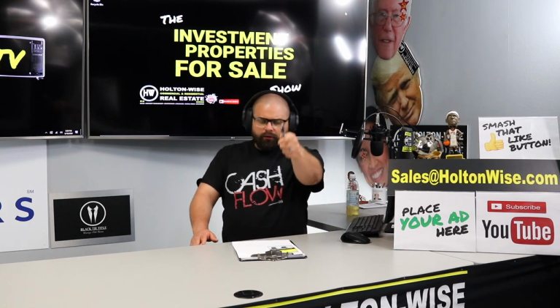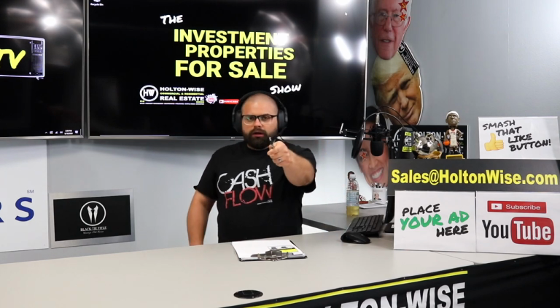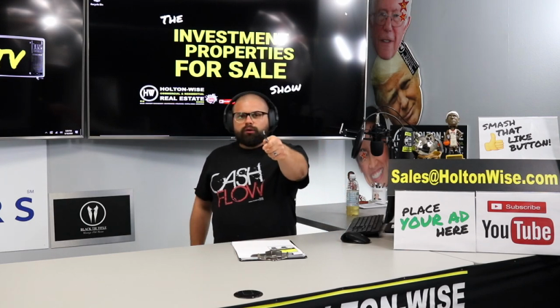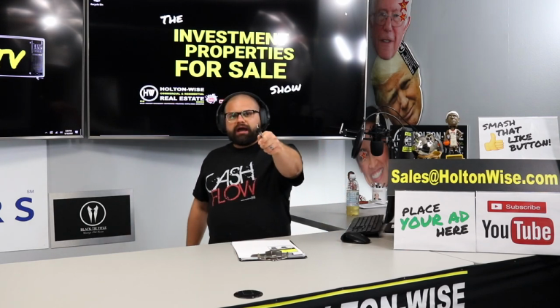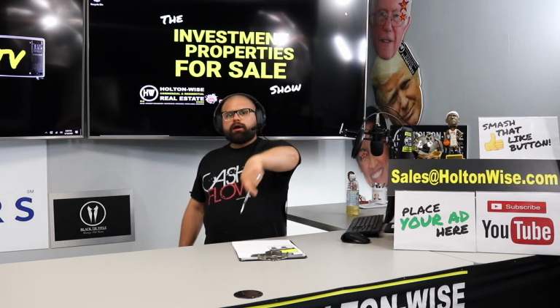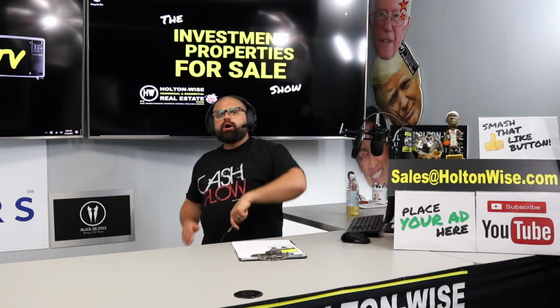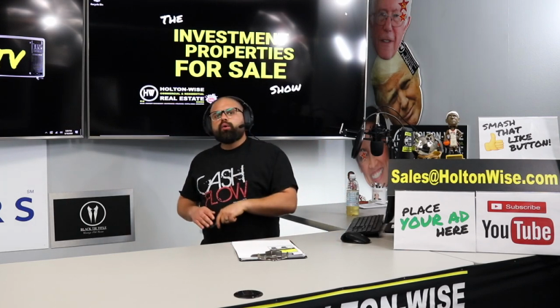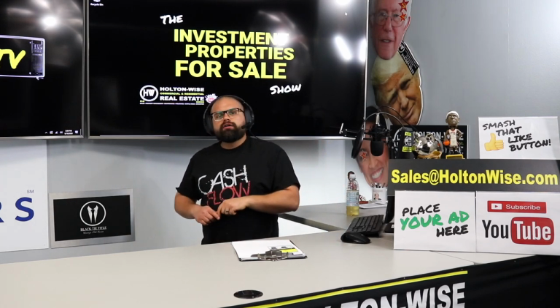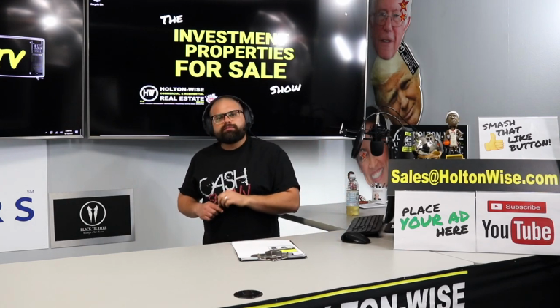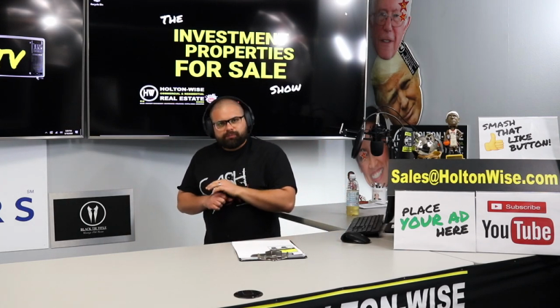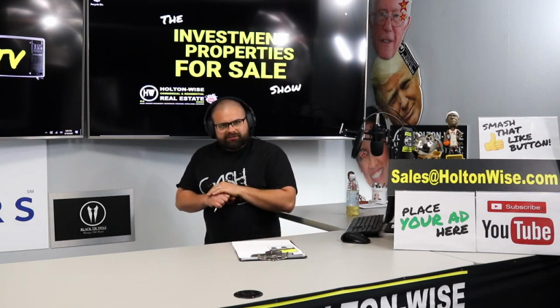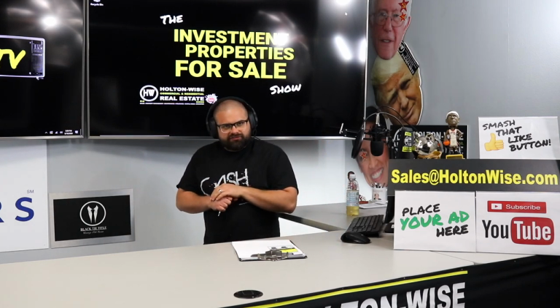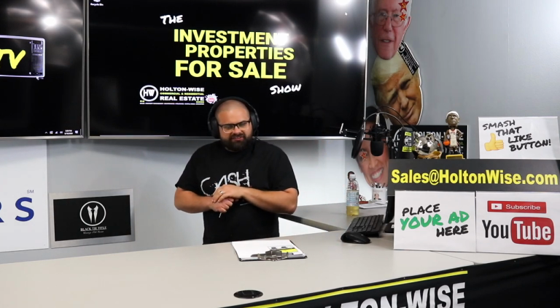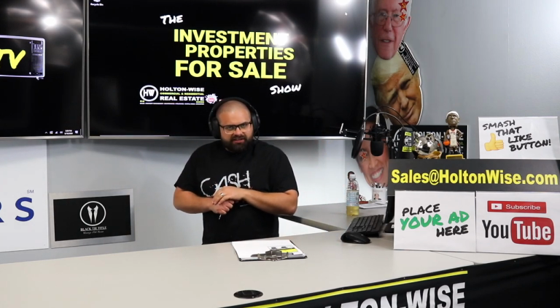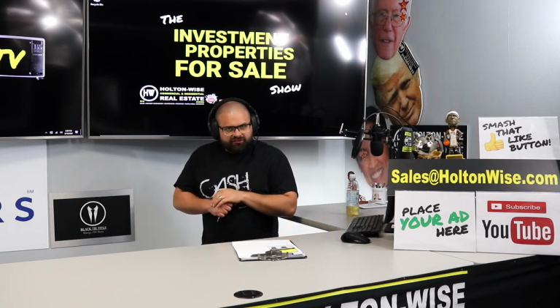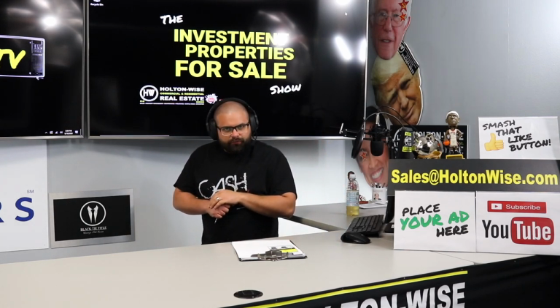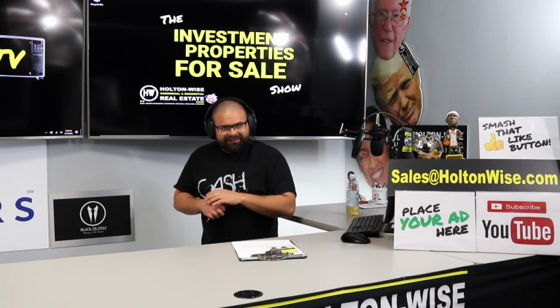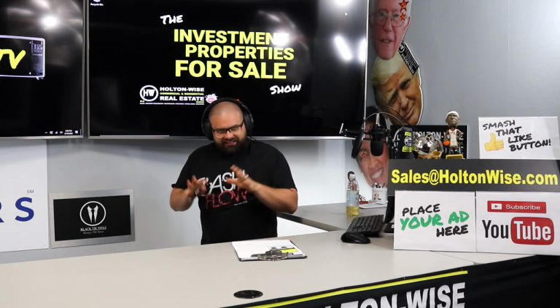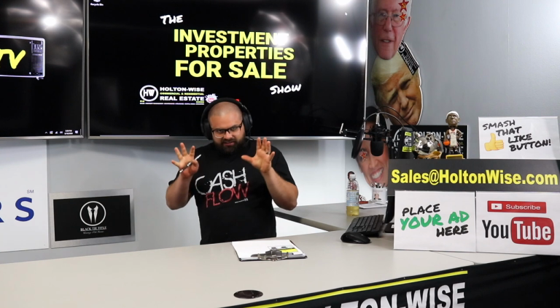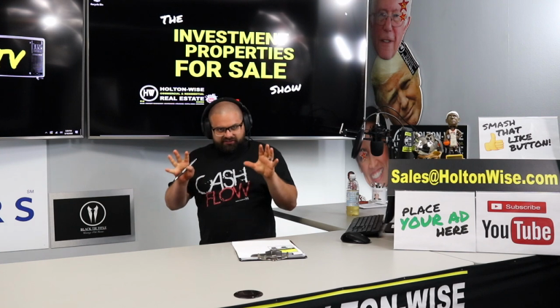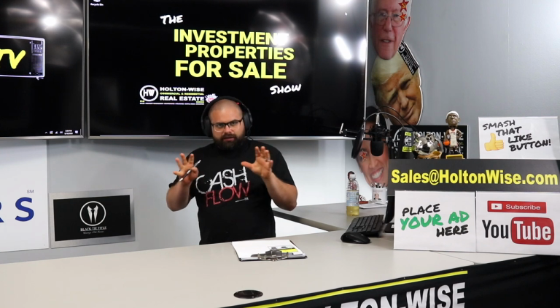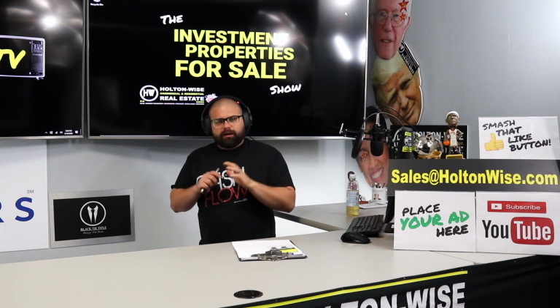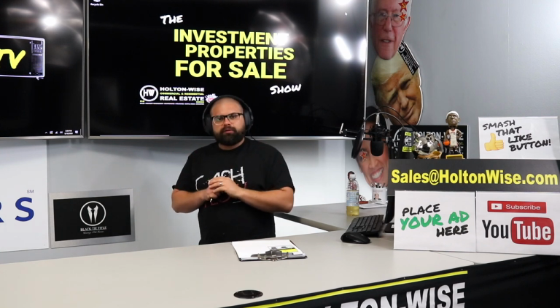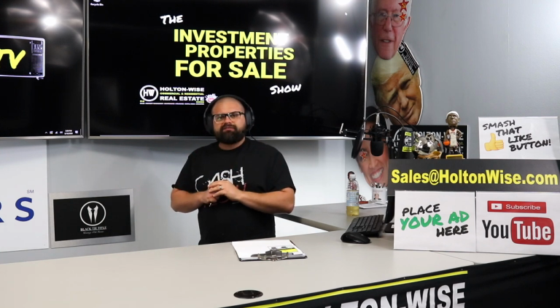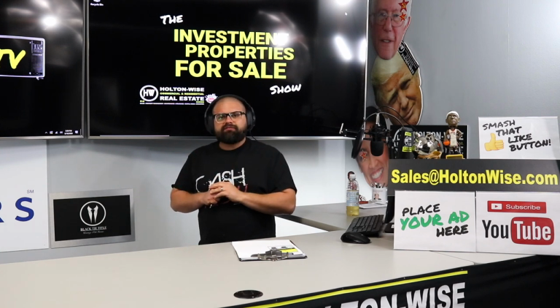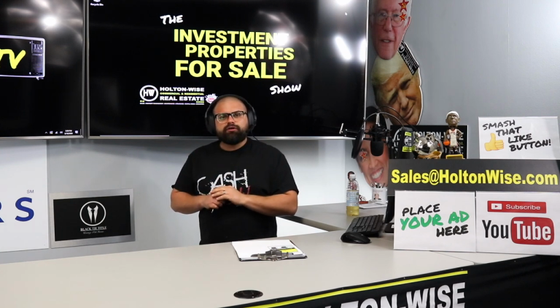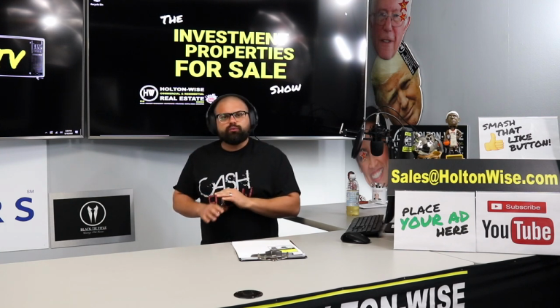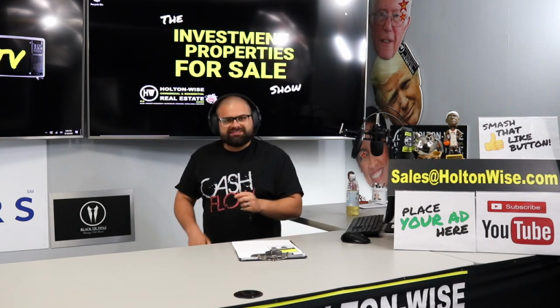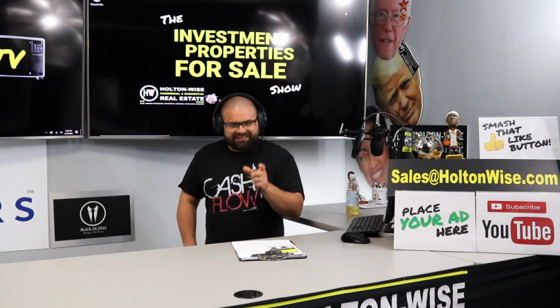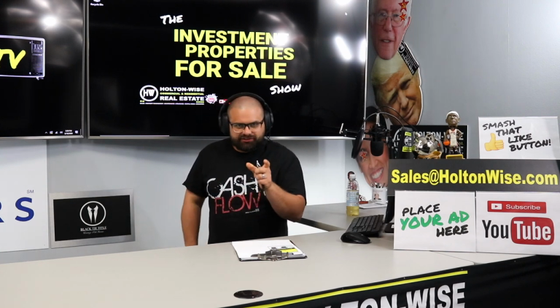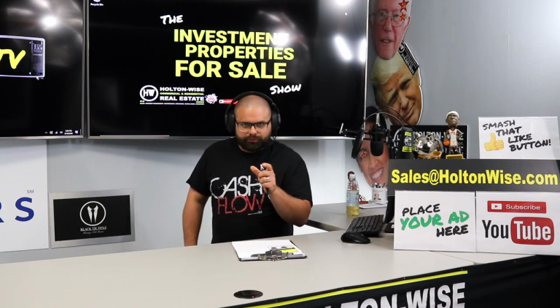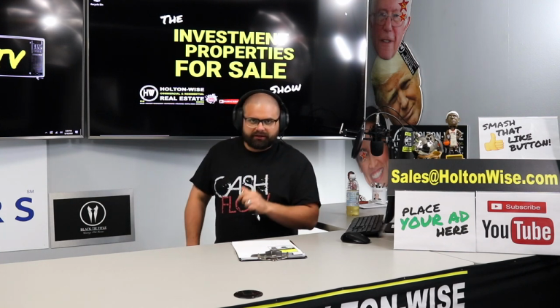Now, we've got to go to a word from the sponsors of today's show, and then we're going to get into the second property I've got for you, which is a duplex.